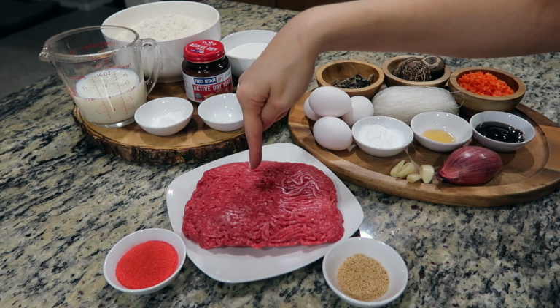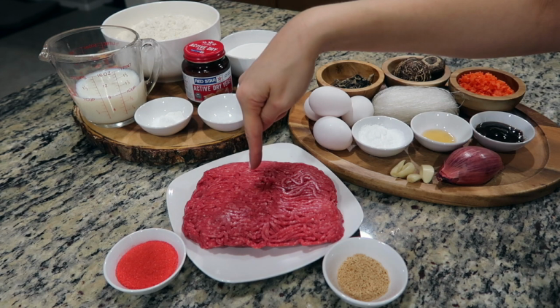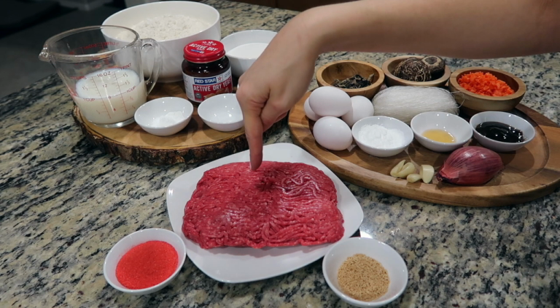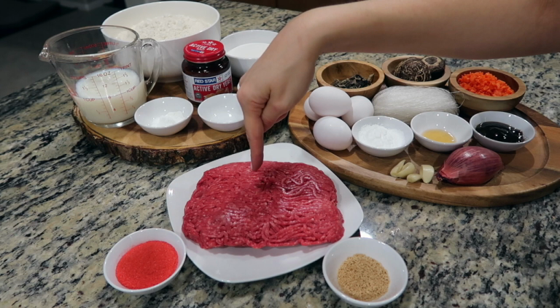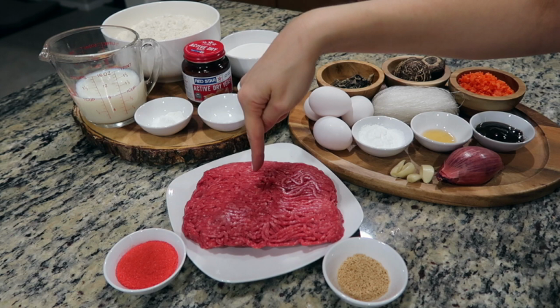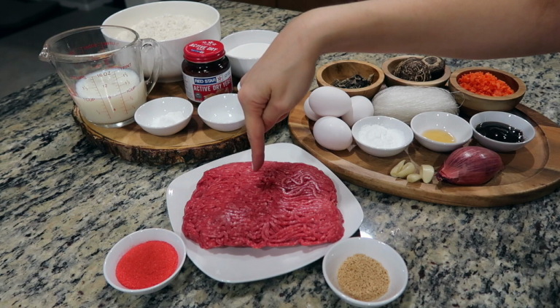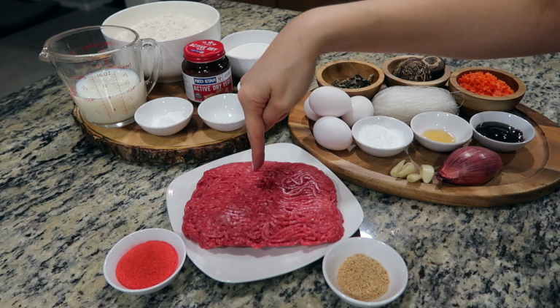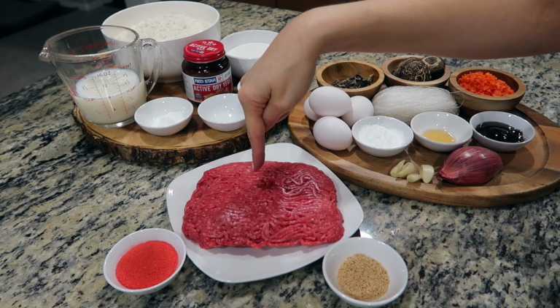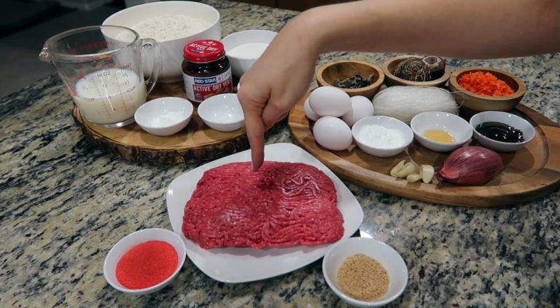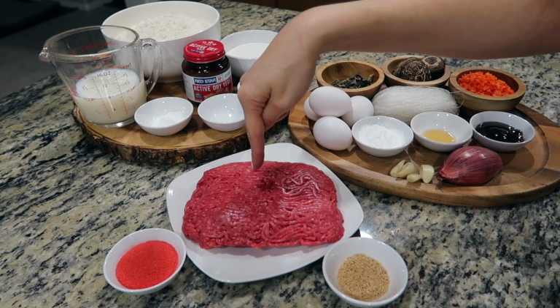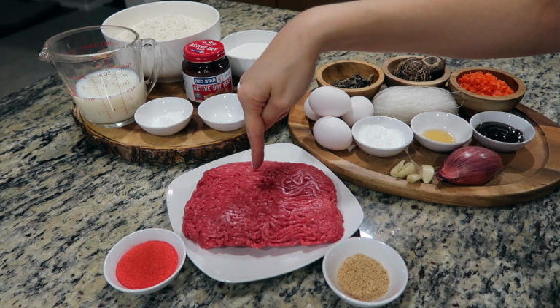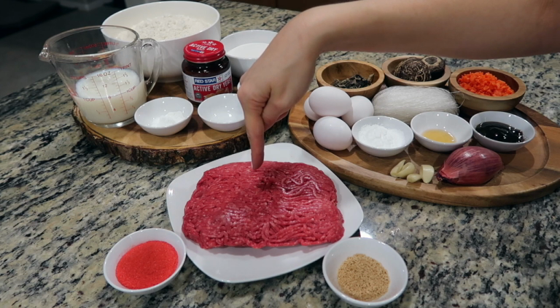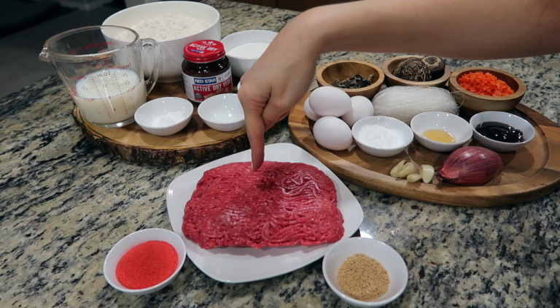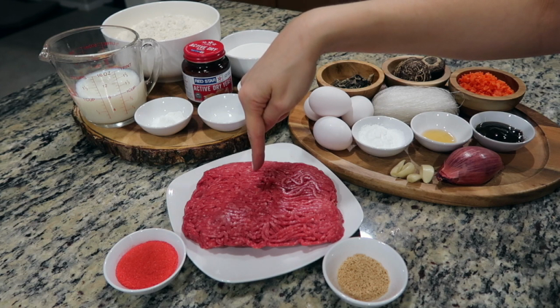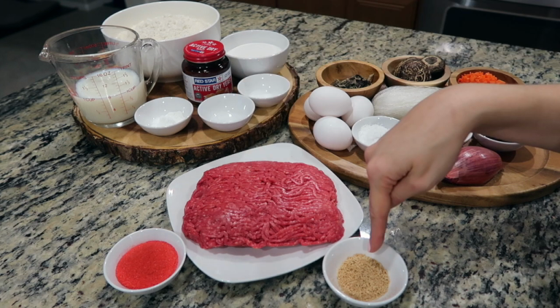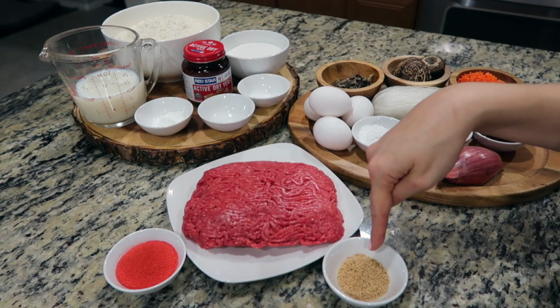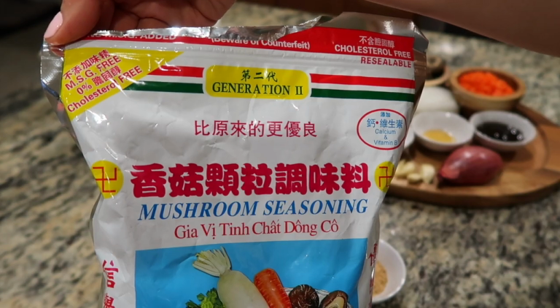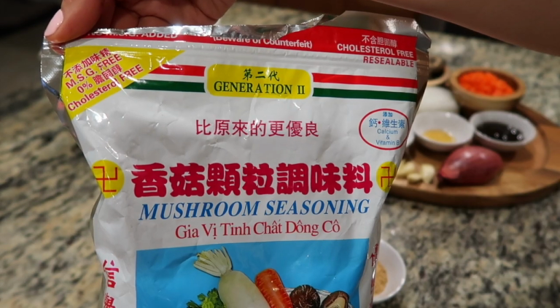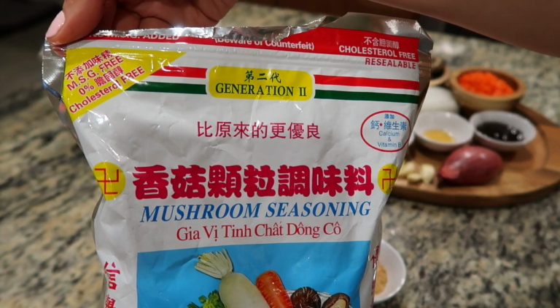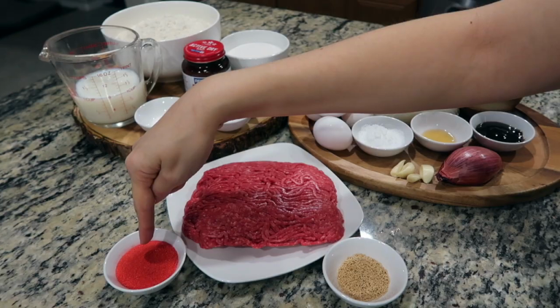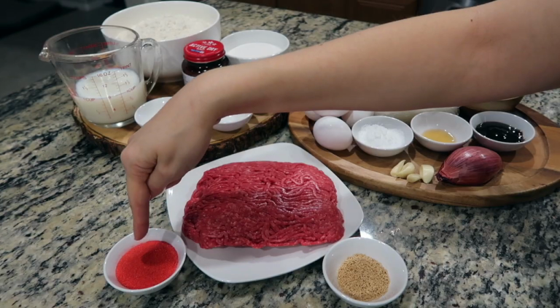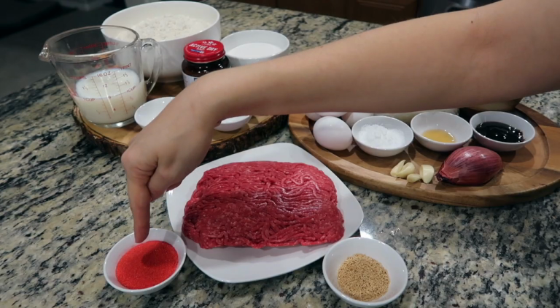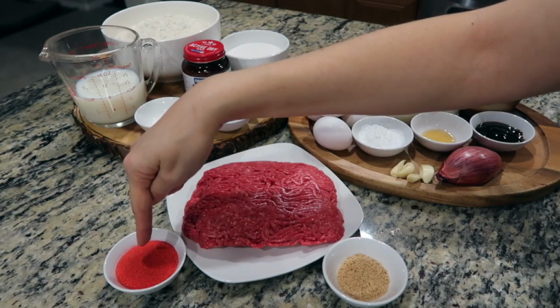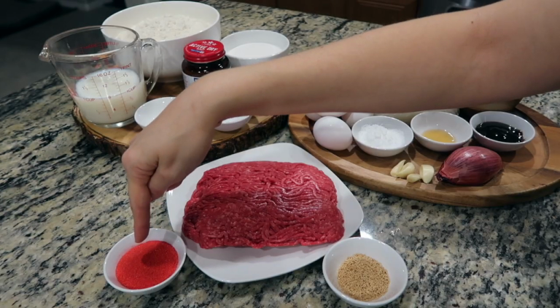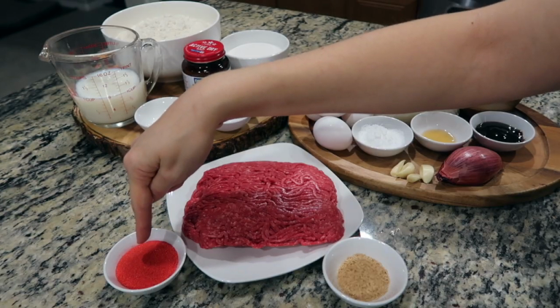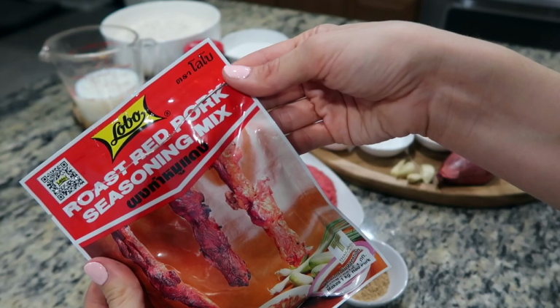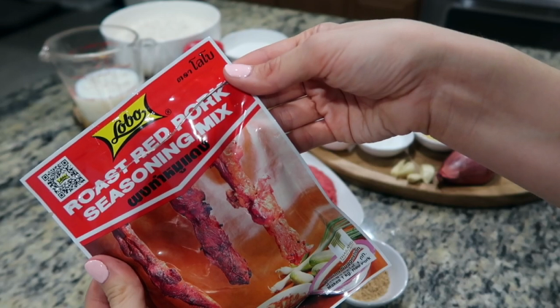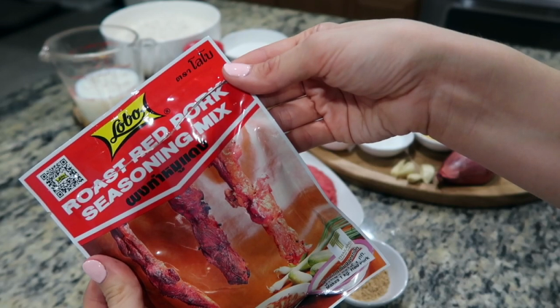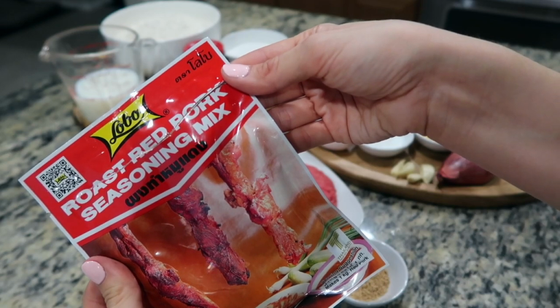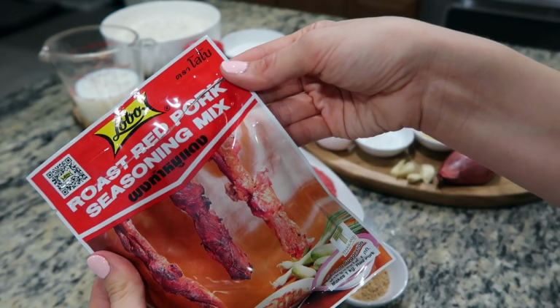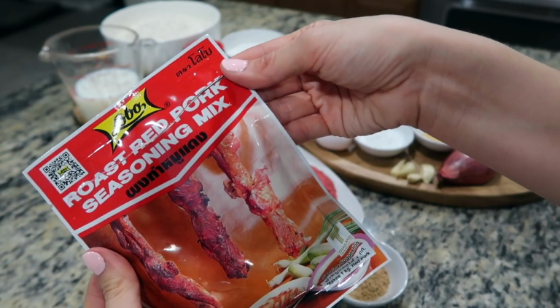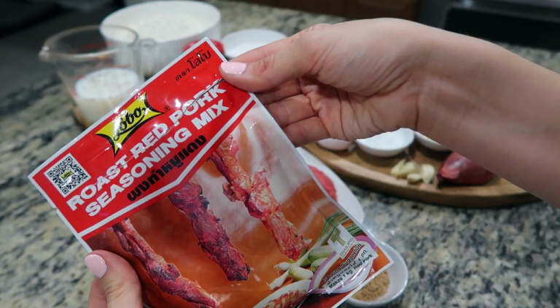I'm going to be using ground beef, though any kind of ground meat can be used. Mushroom seasoning and char siu seasoning, also known as red pork seasoning.